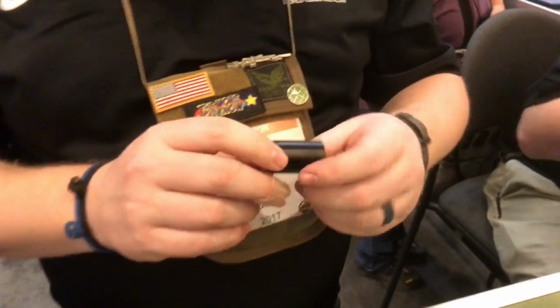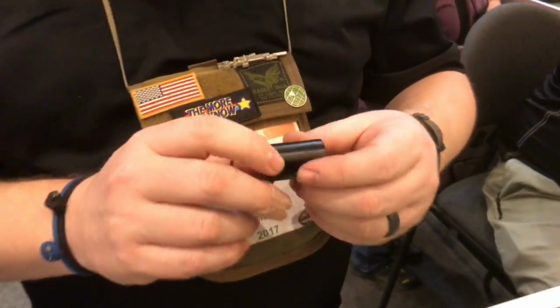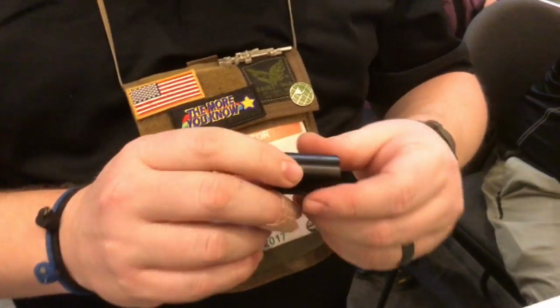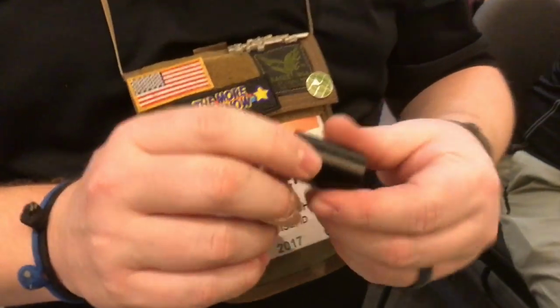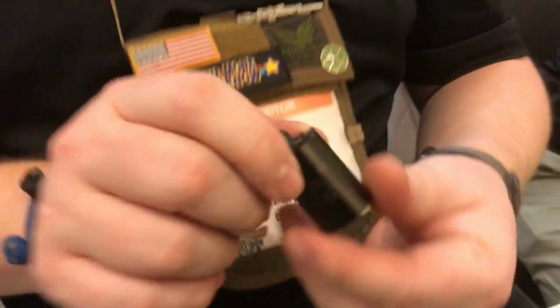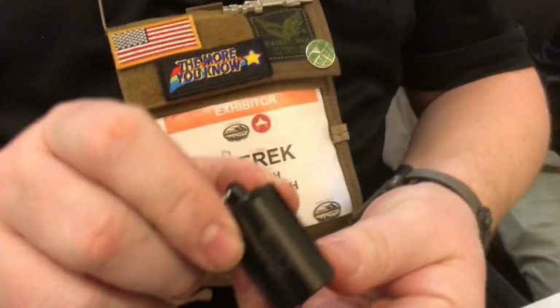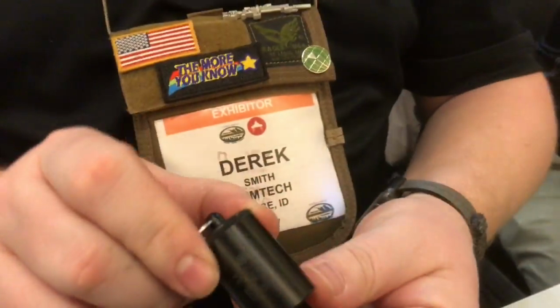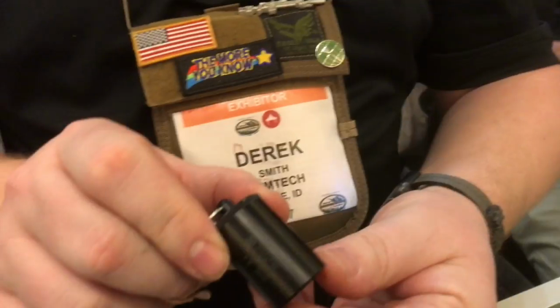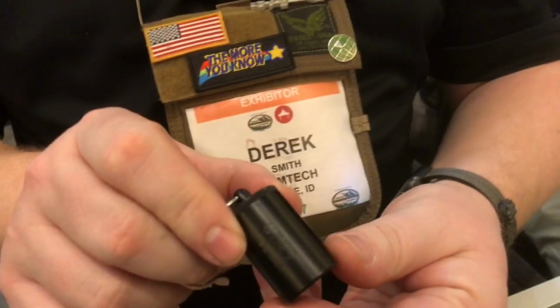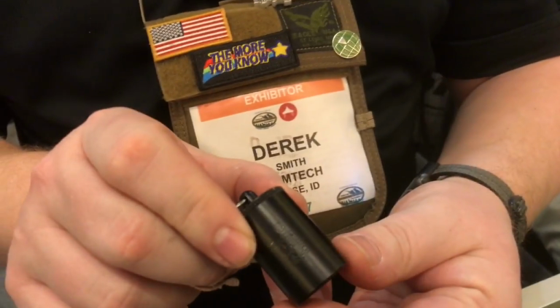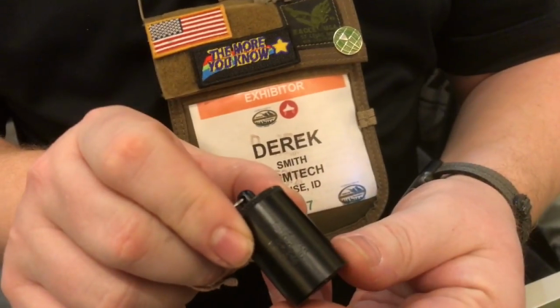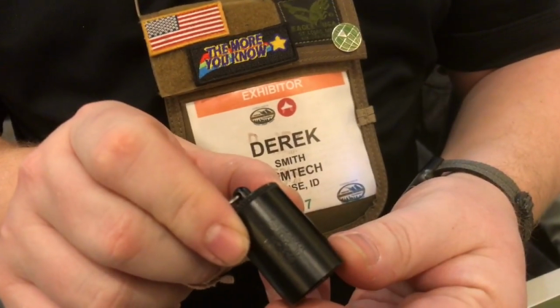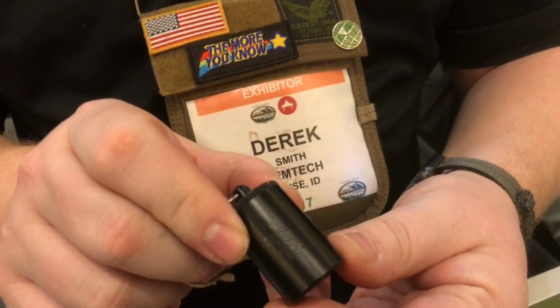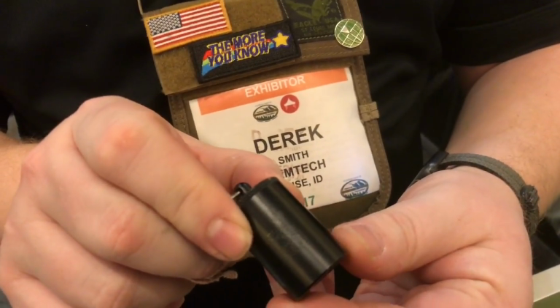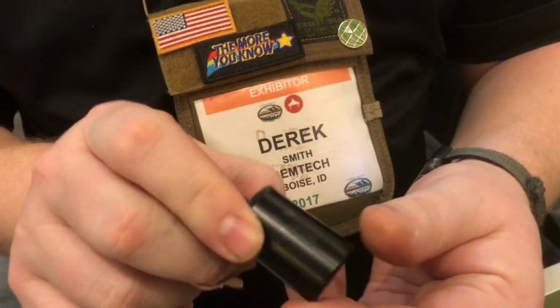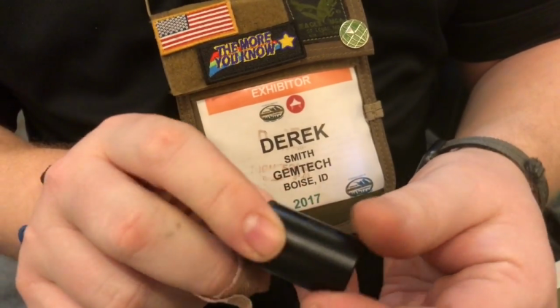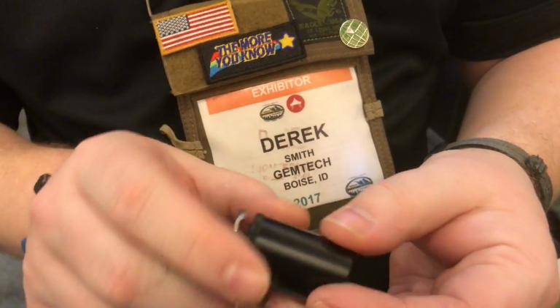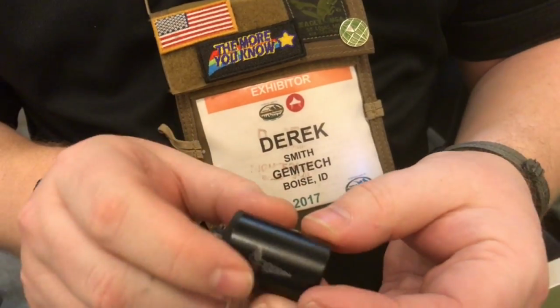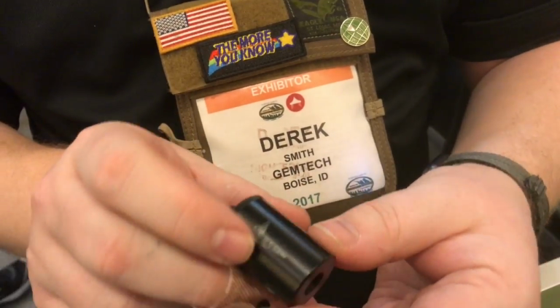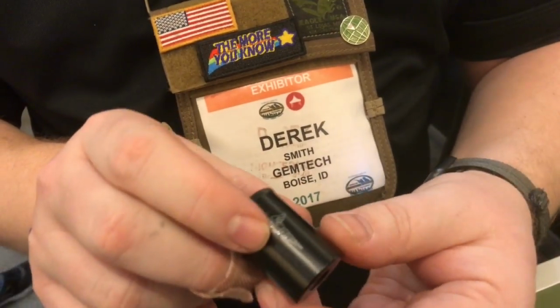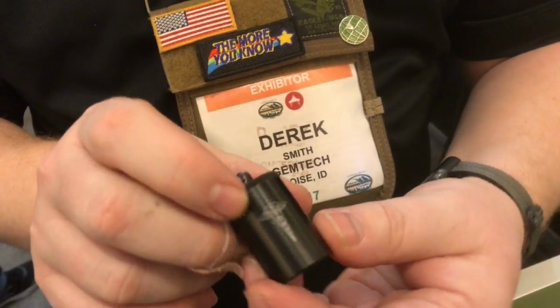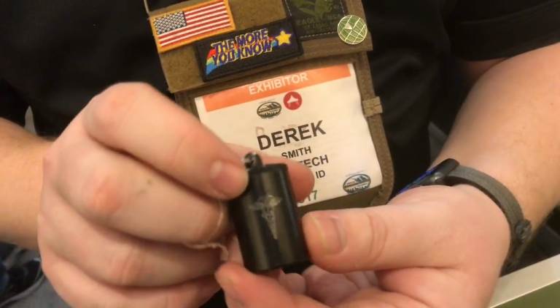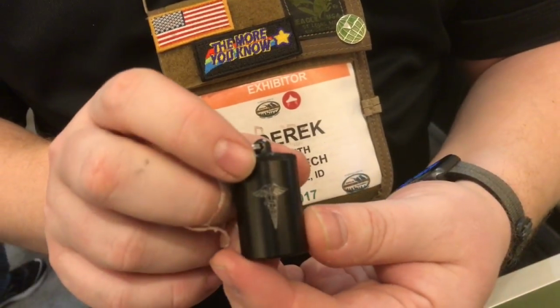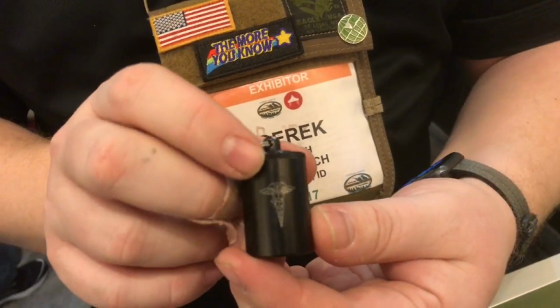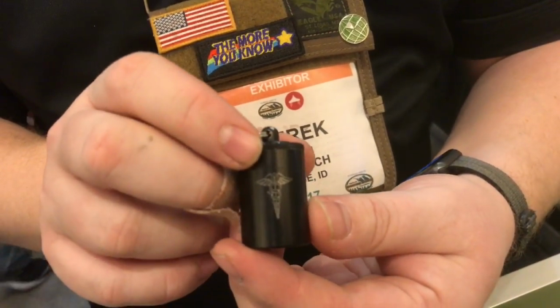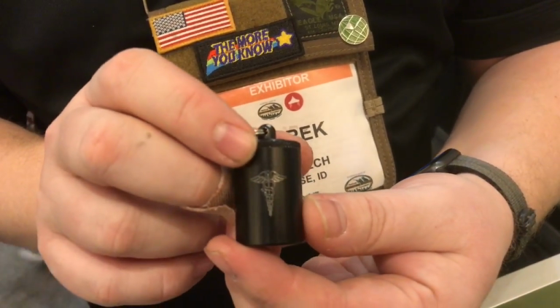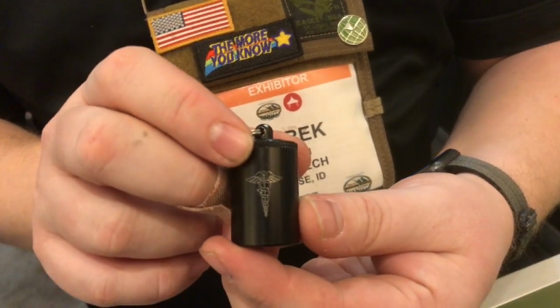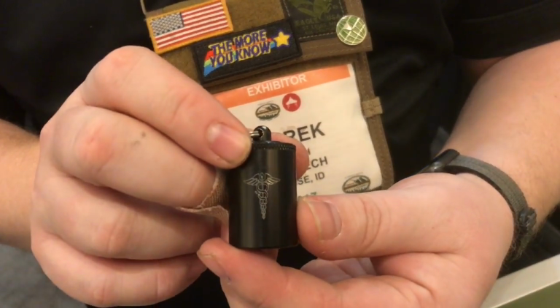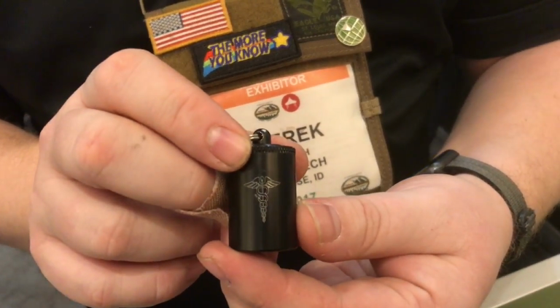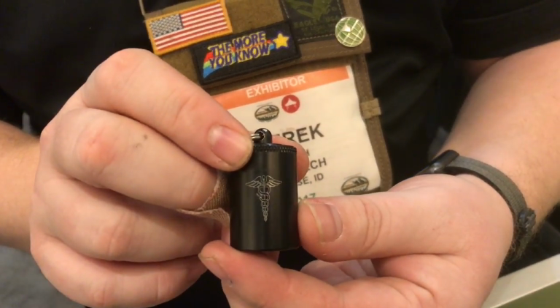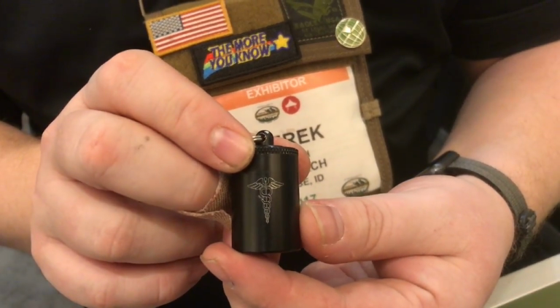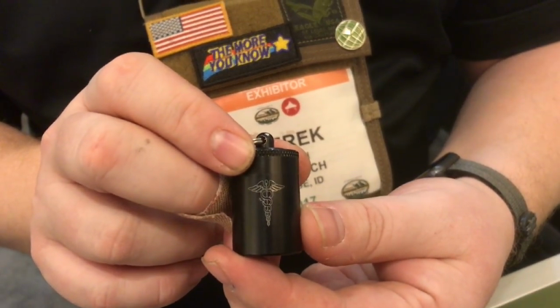Hi guys, I have the Gemtech pill bottle here. Spin it around and you can see the caduceus engraved on it.